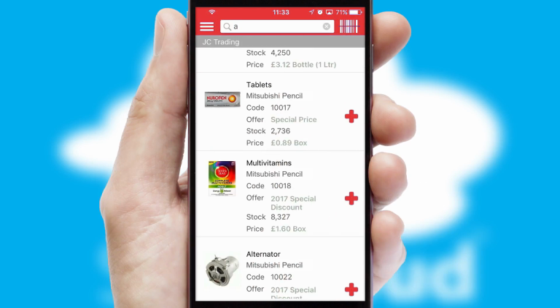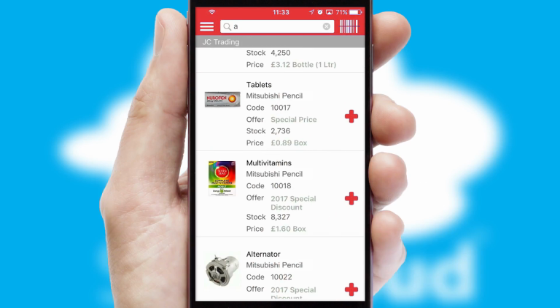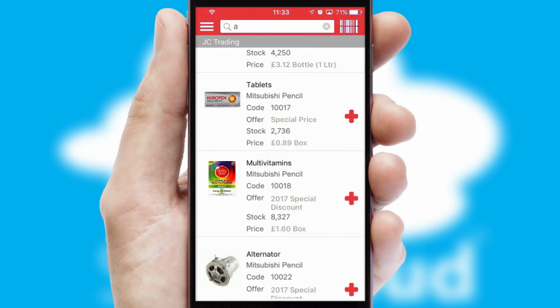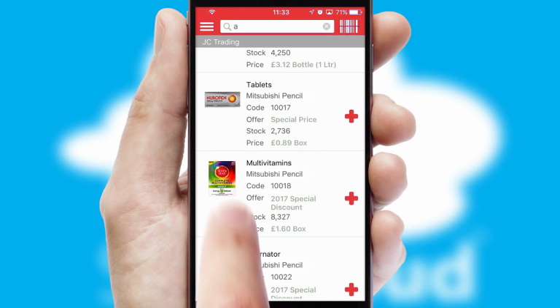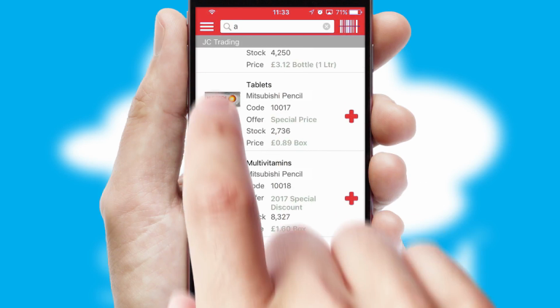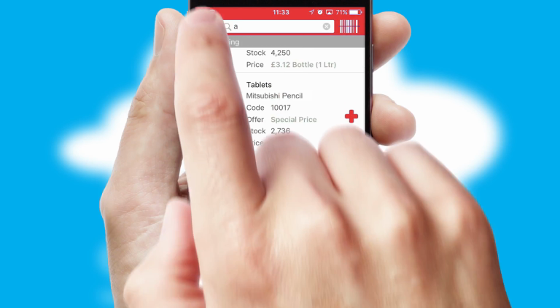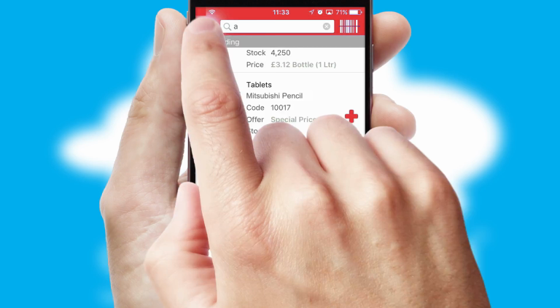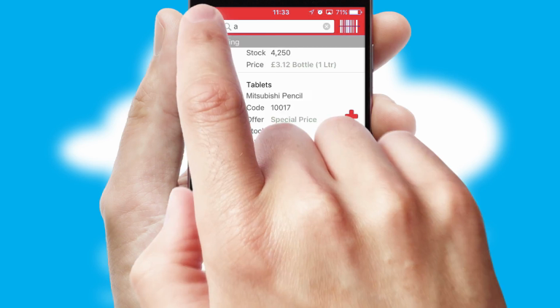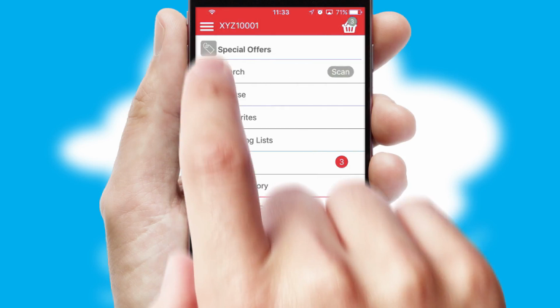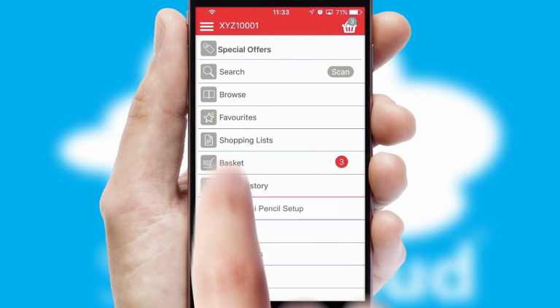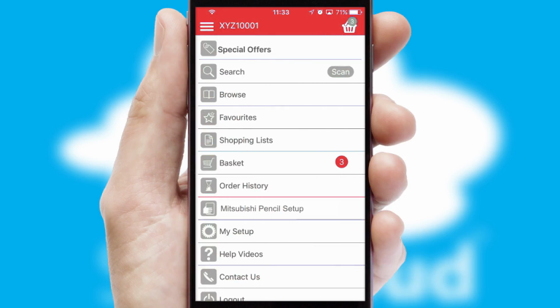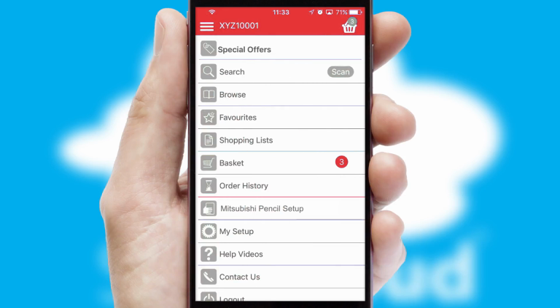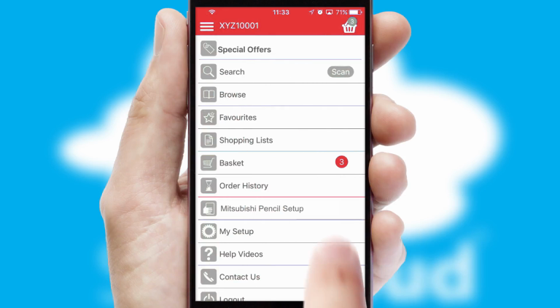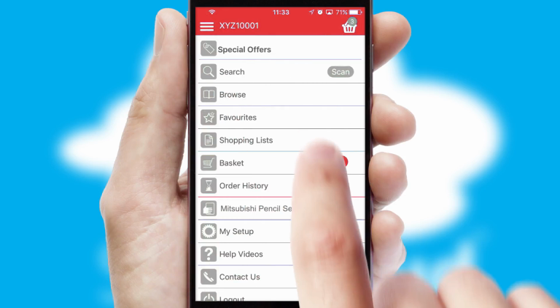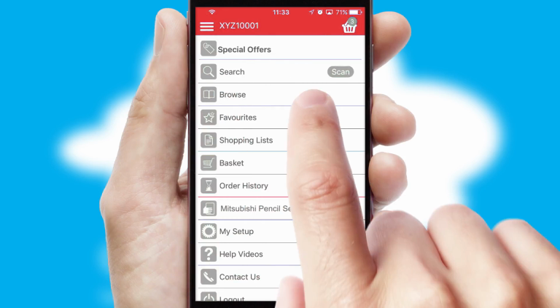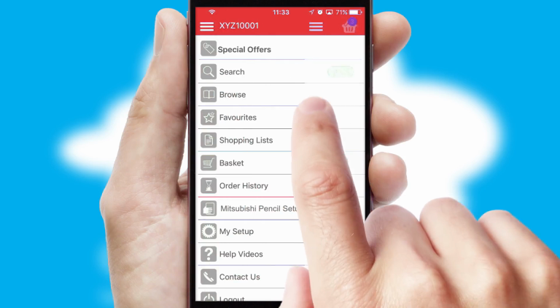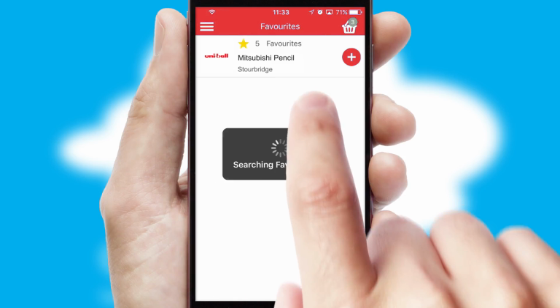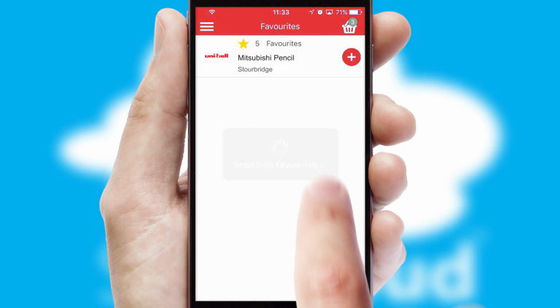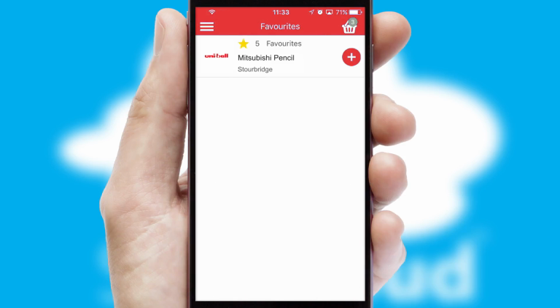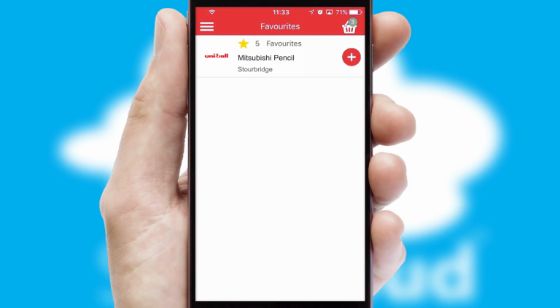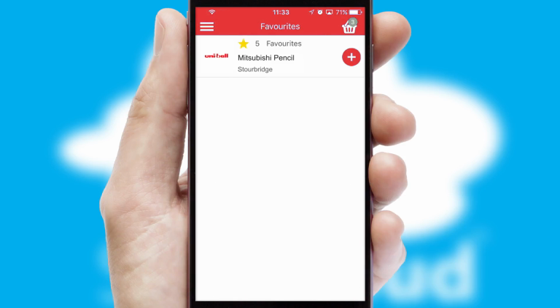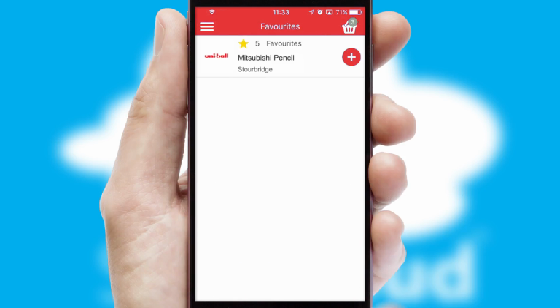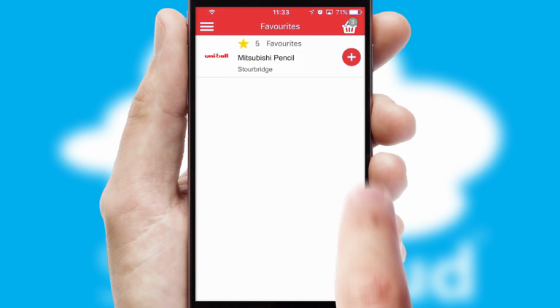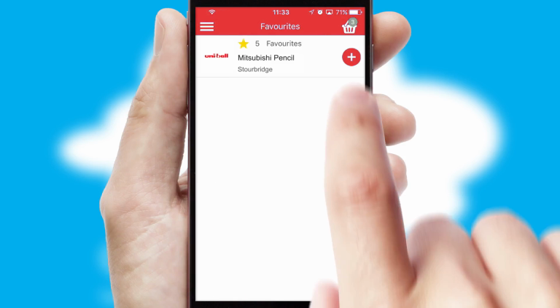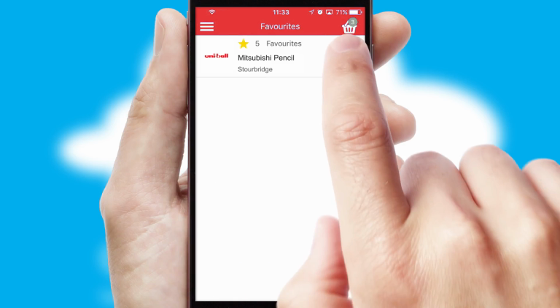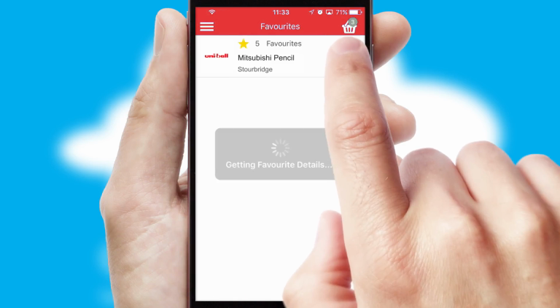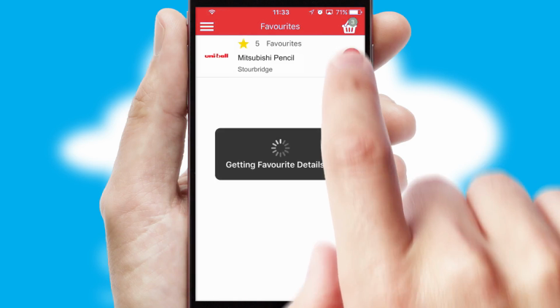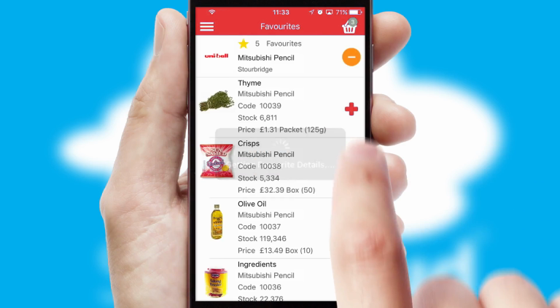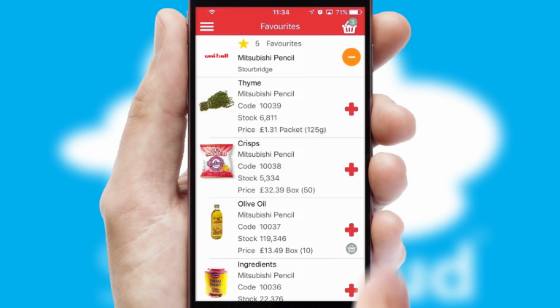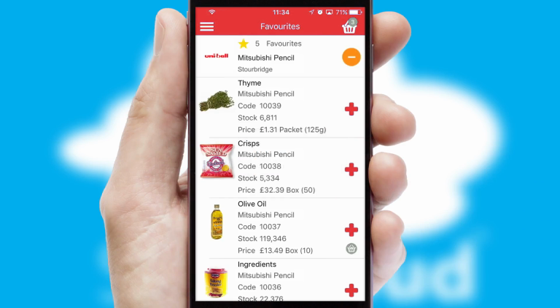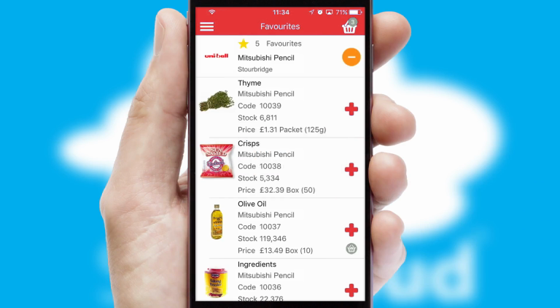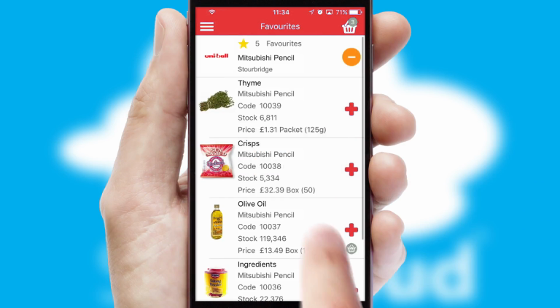Re-ordering regular items is quick and simple as you can maintain your own list of favorite products.